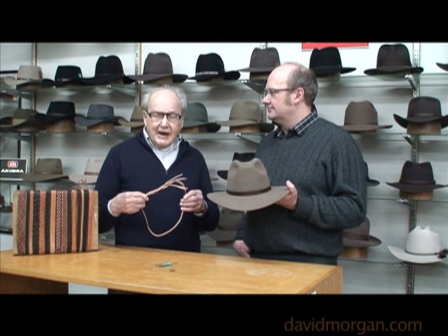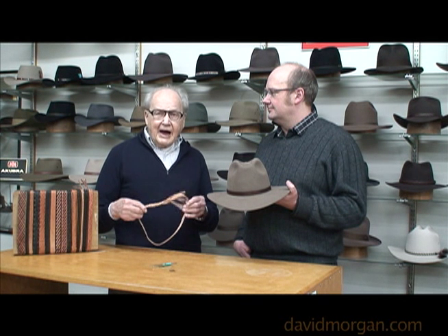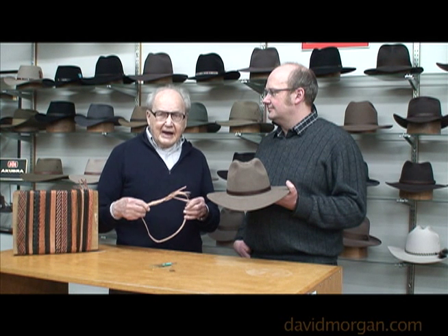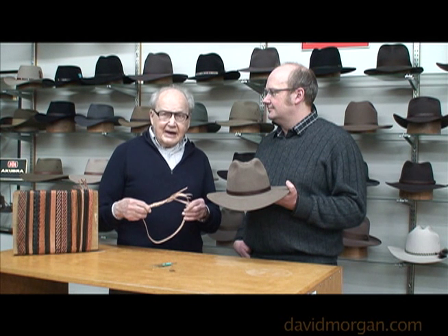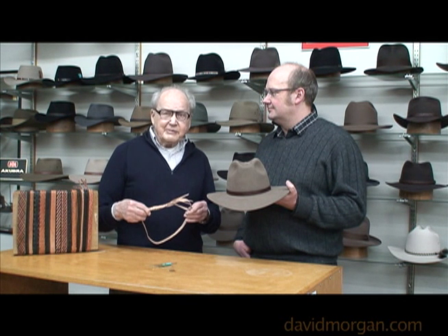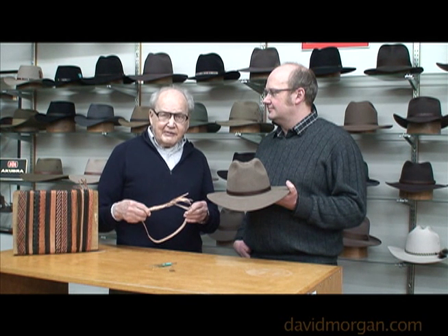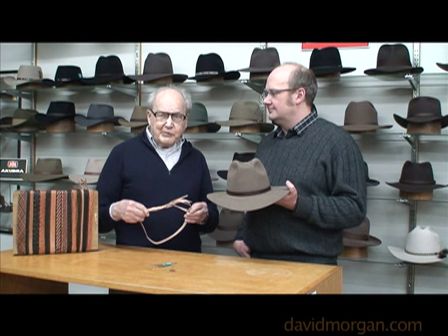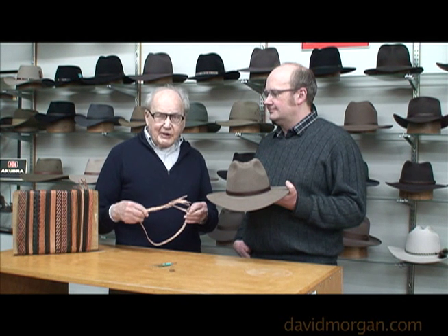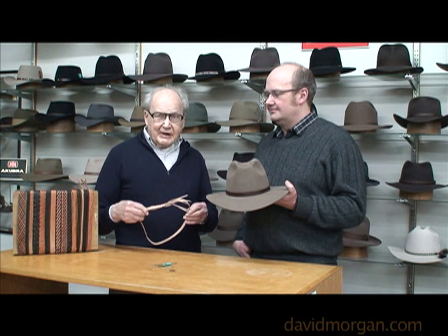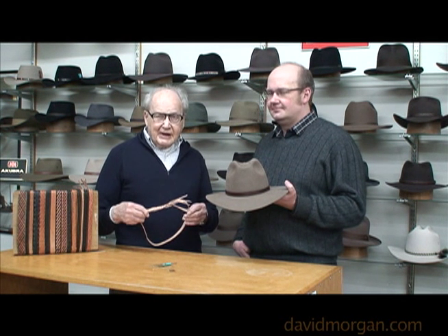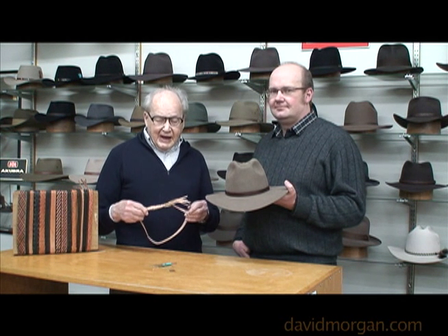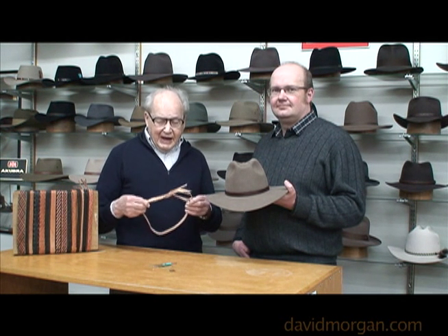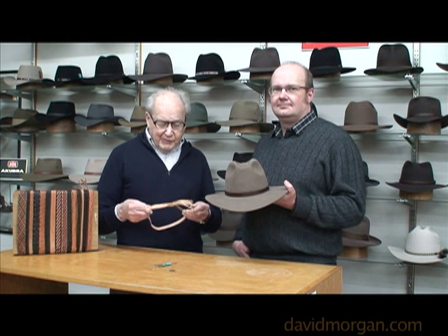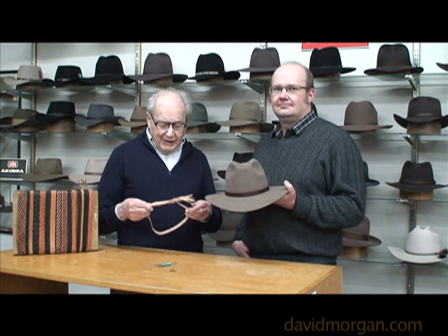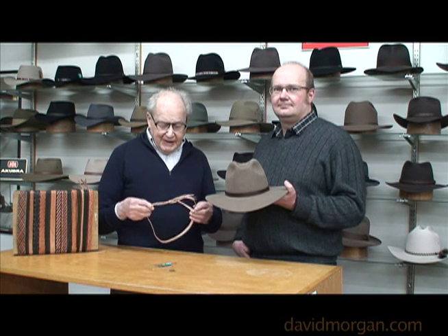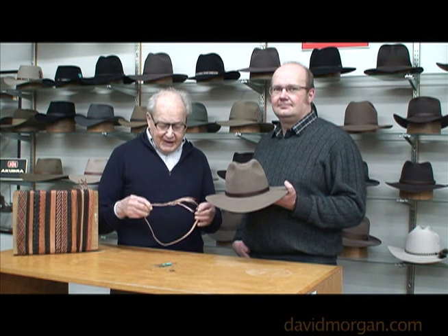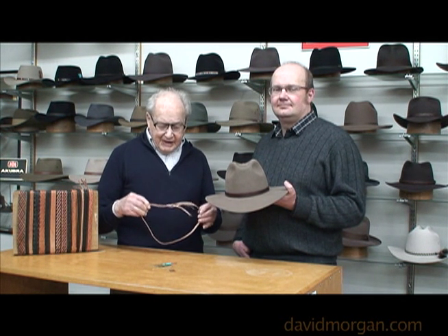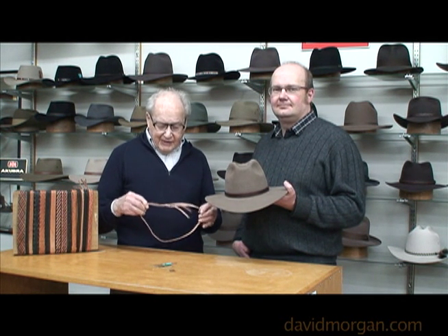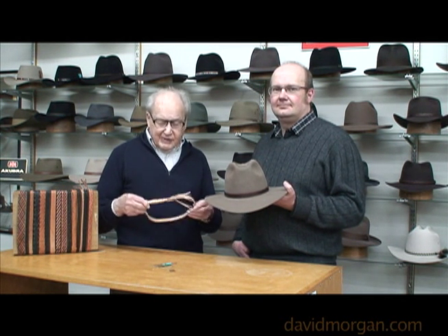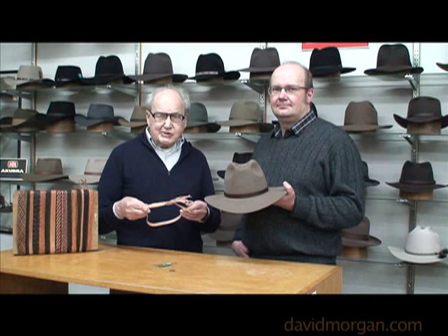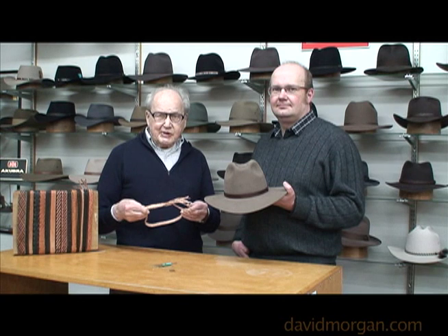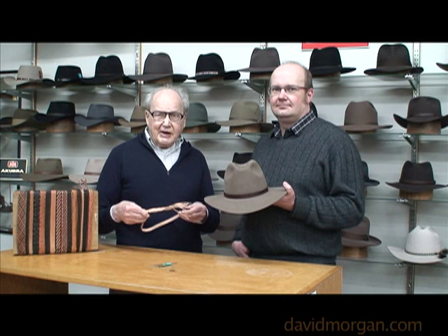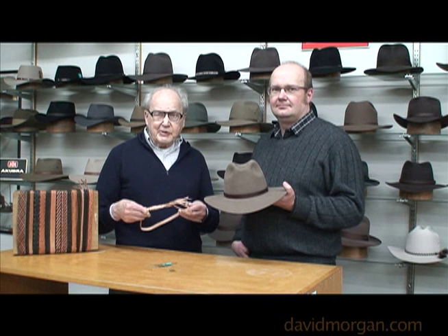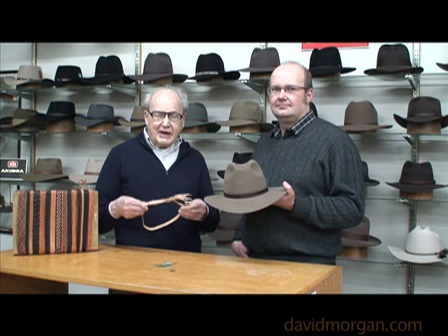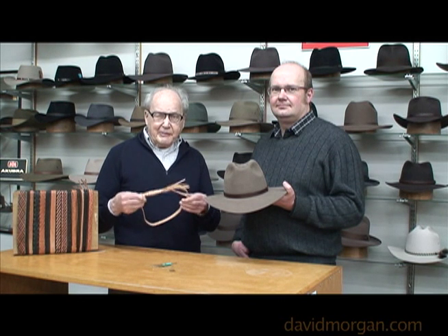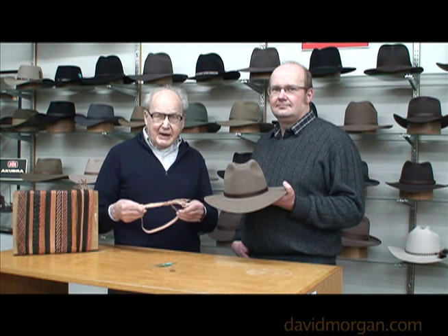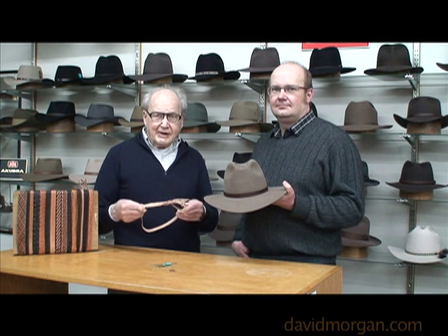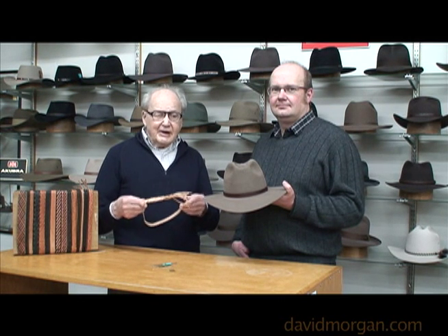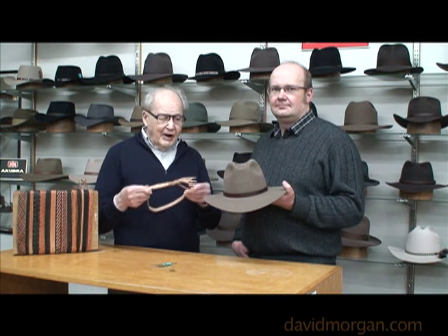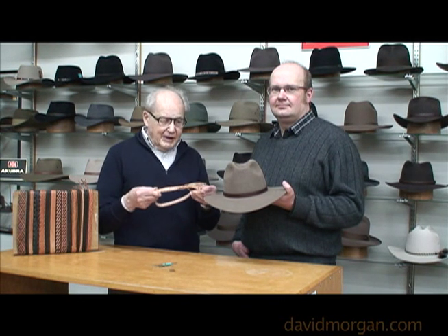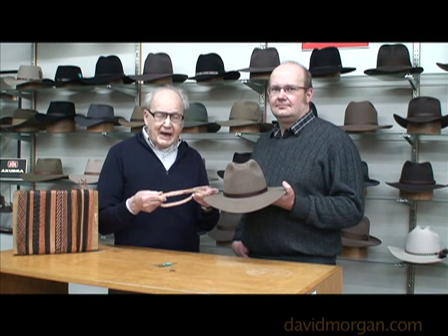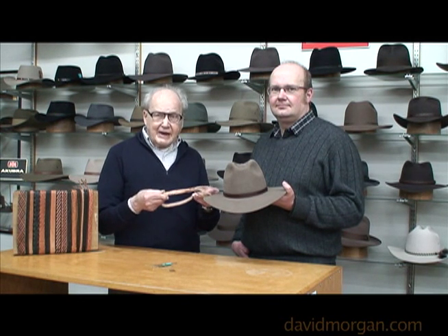Hi, I'm David Morgan and Will and I are going to show you how to put a hat band on a hat.